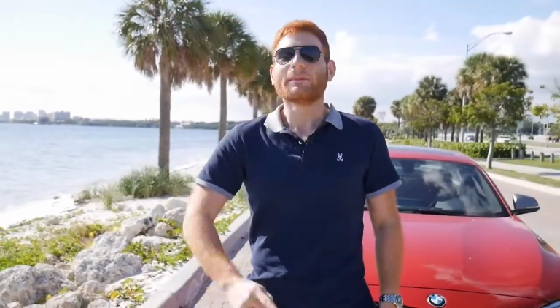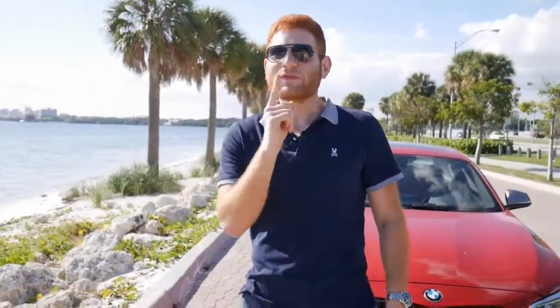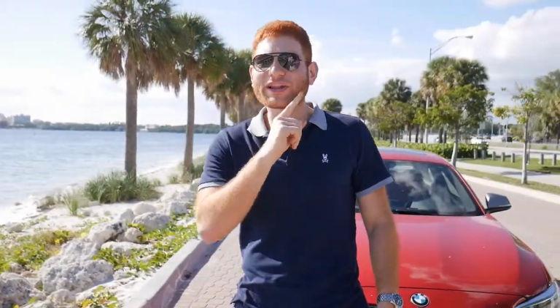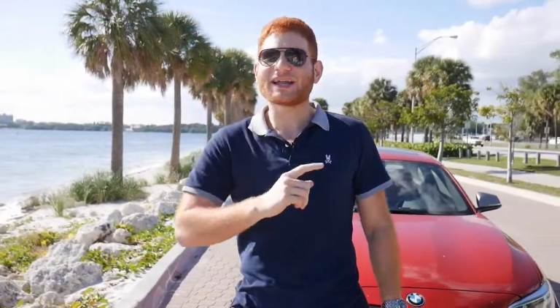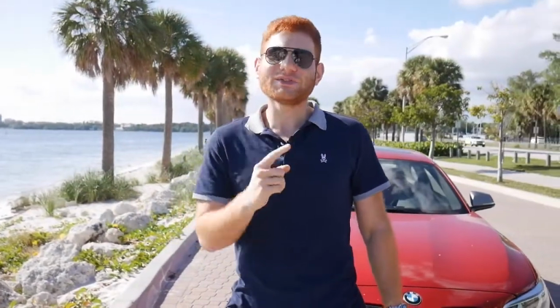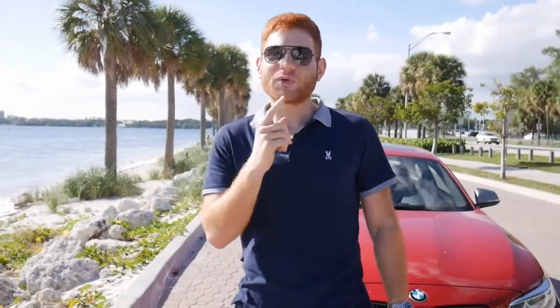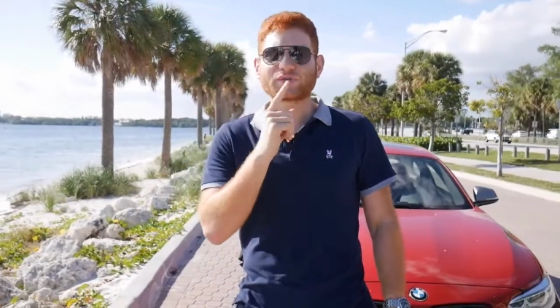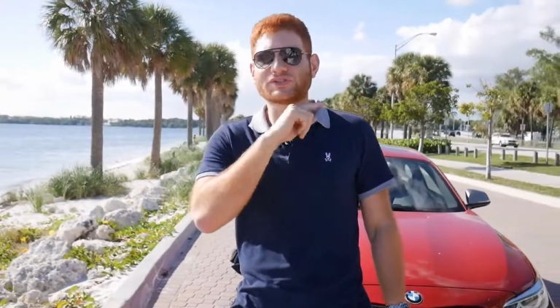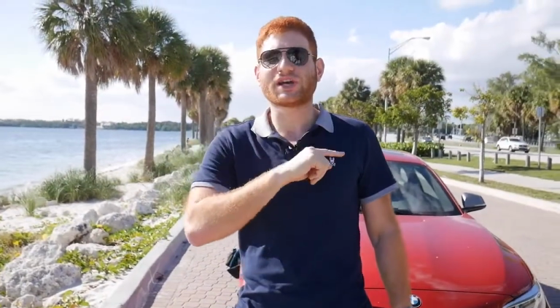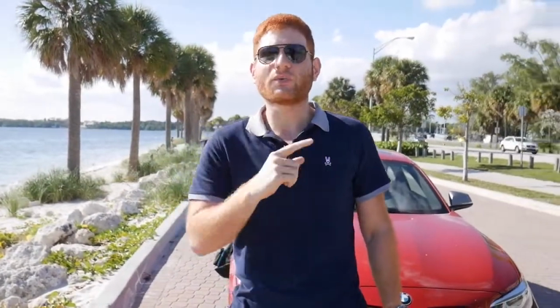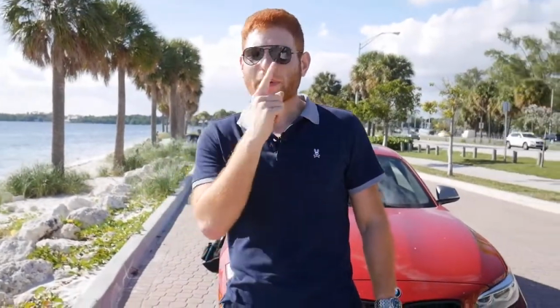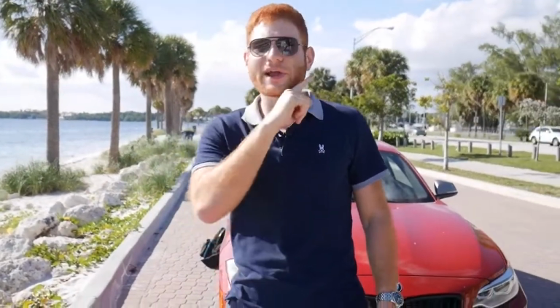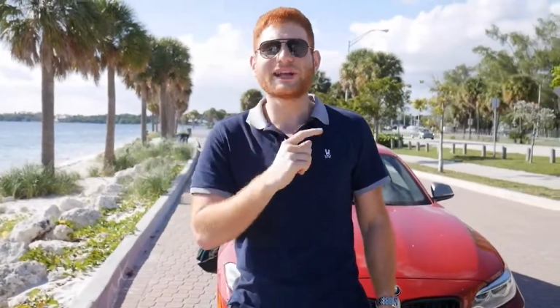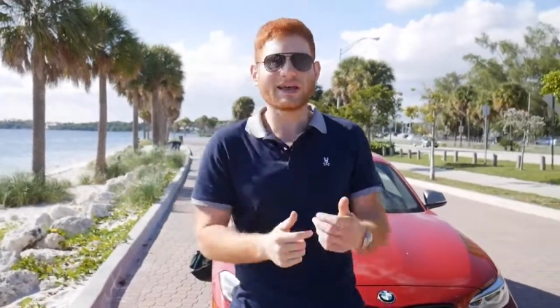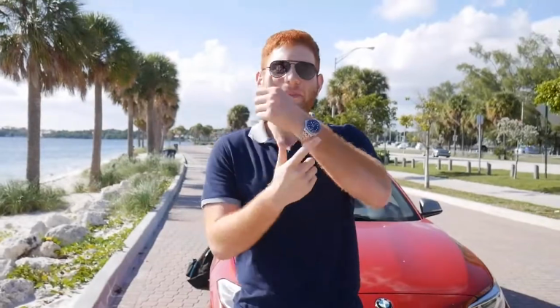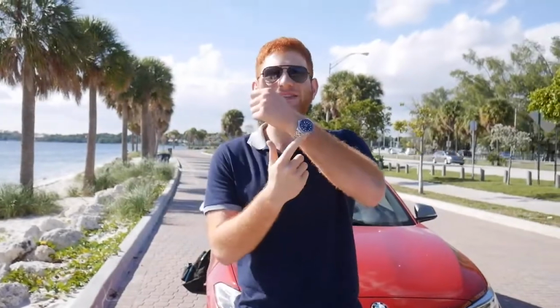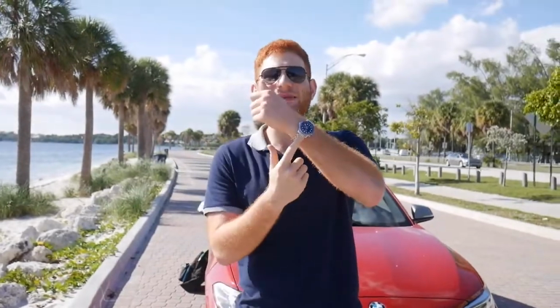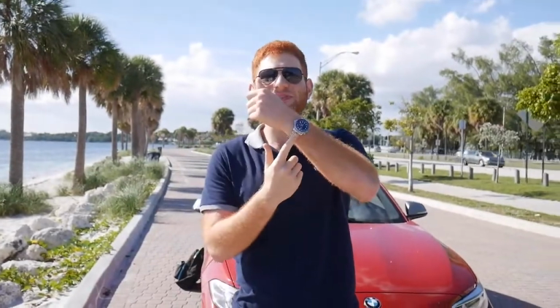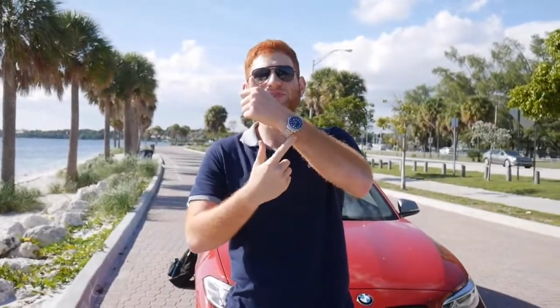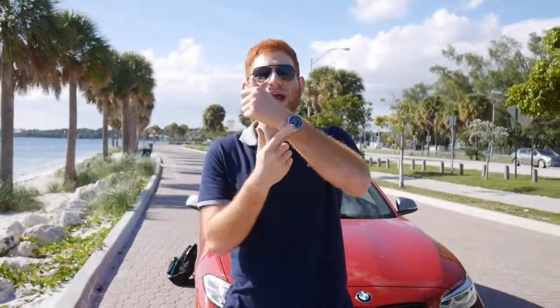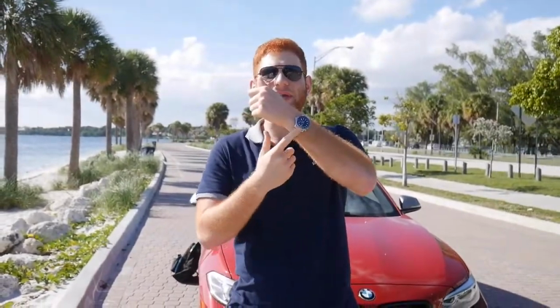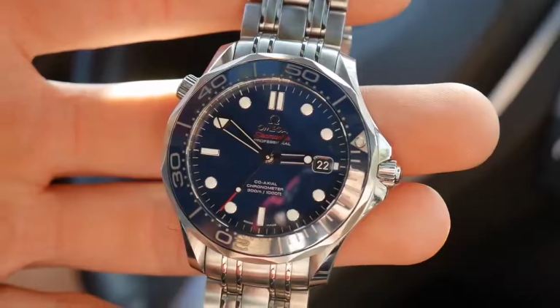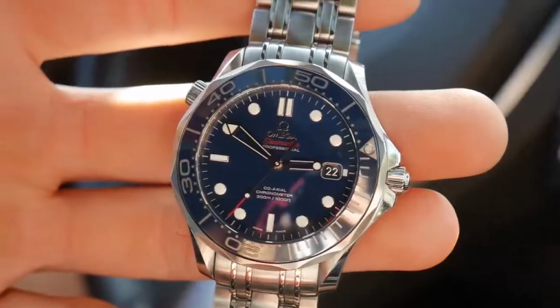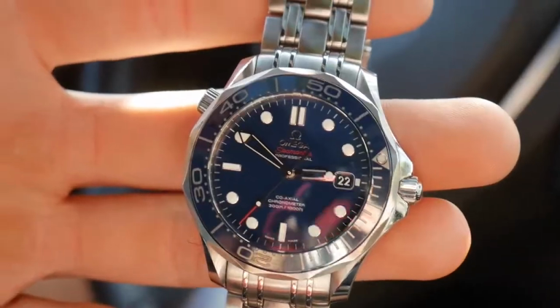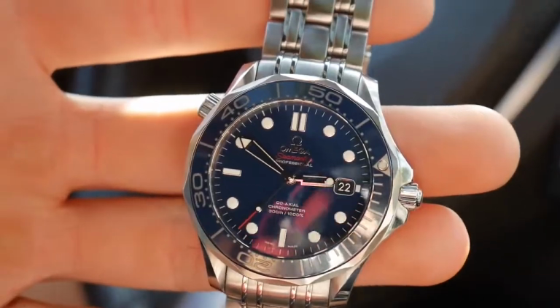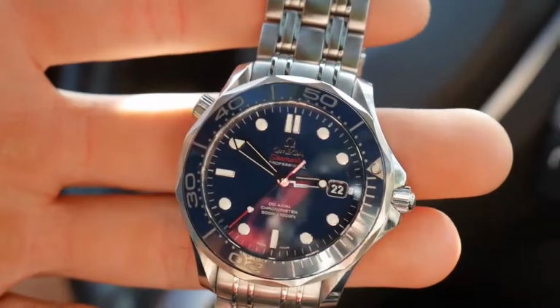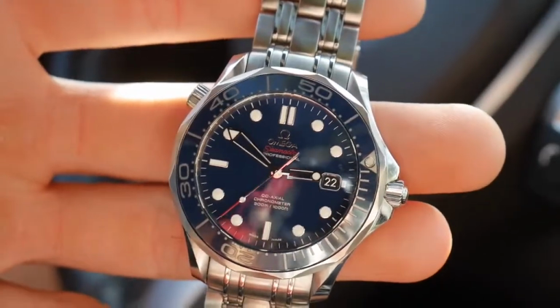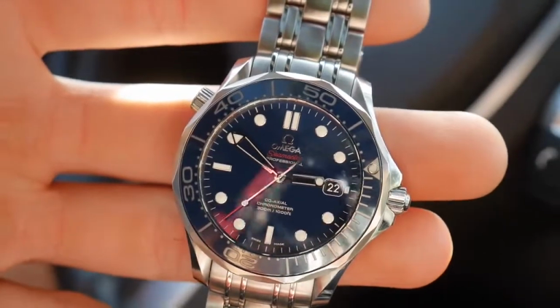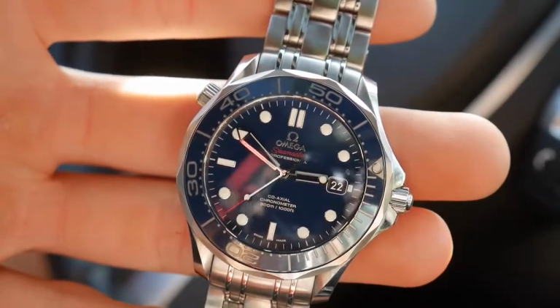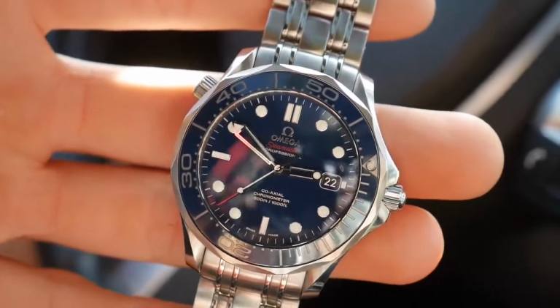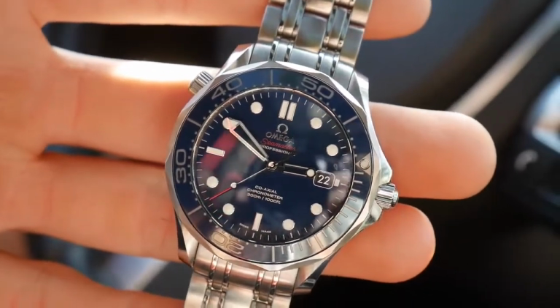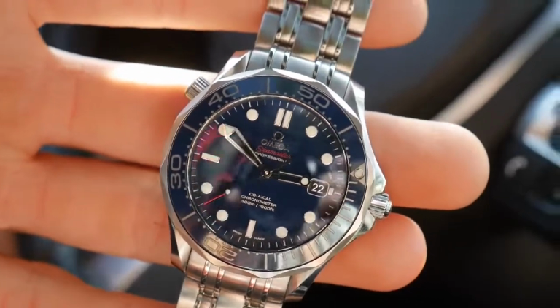But before that, let's do a wristwatch check. What am I wearing today? An Omega Seamaster ceramic in blue to match the beautiful blue ocean in Miami.